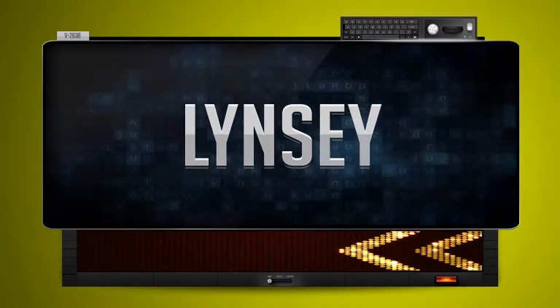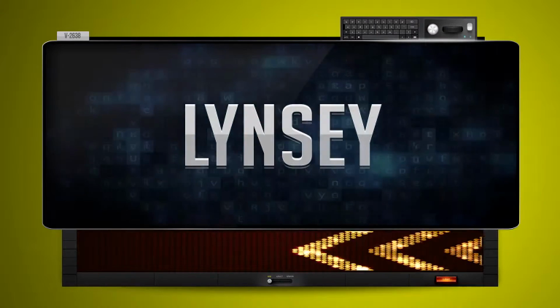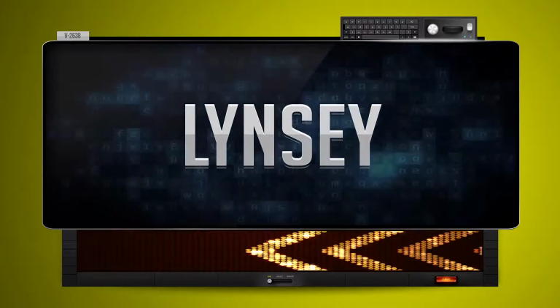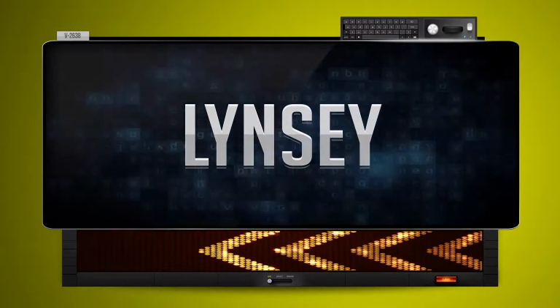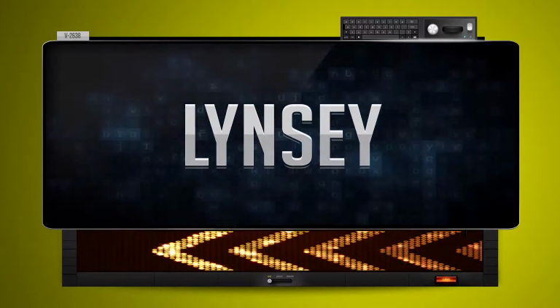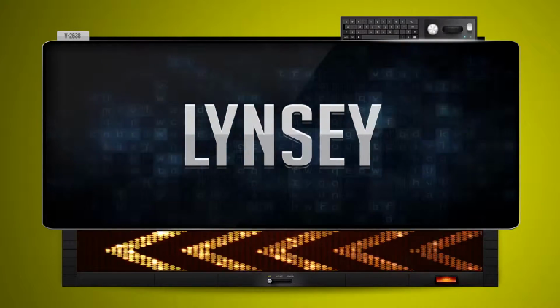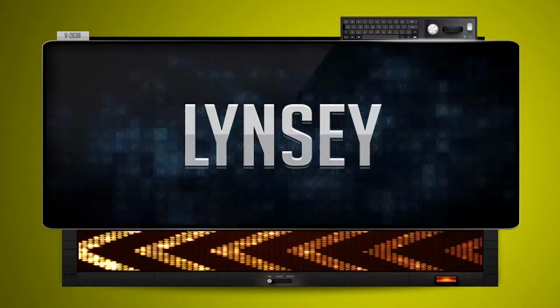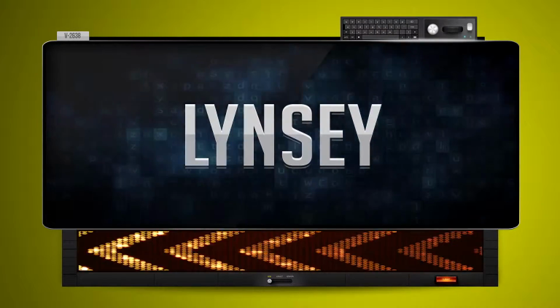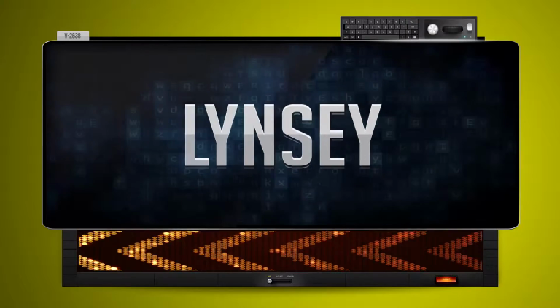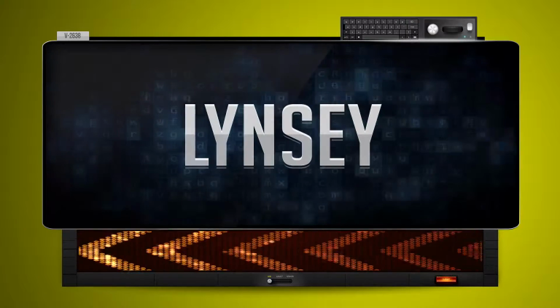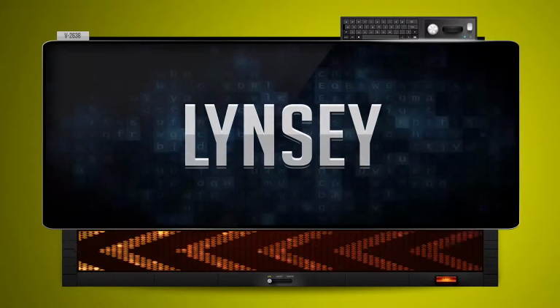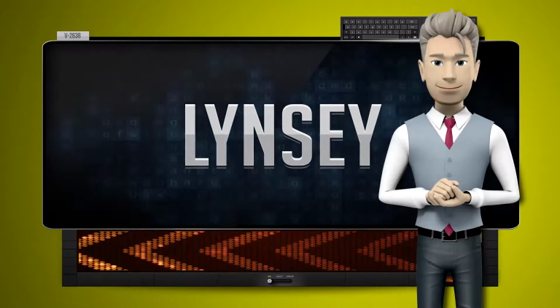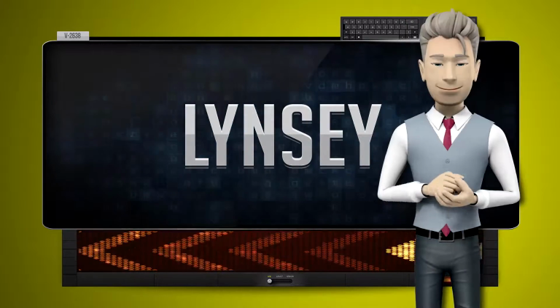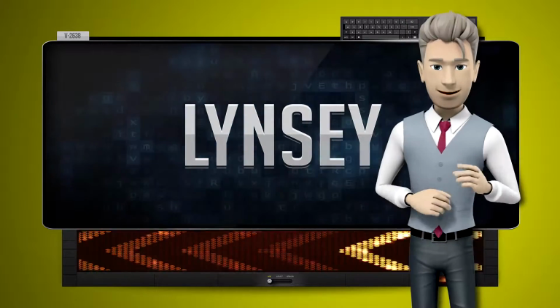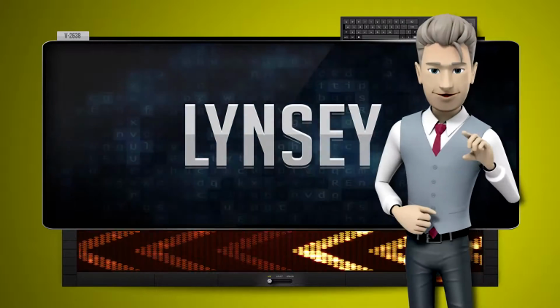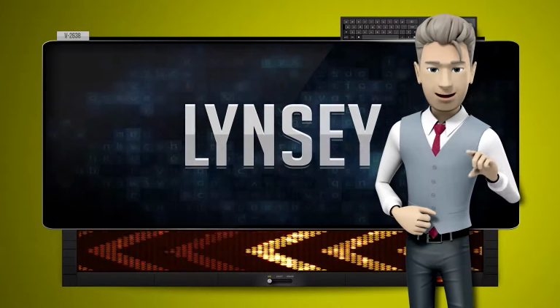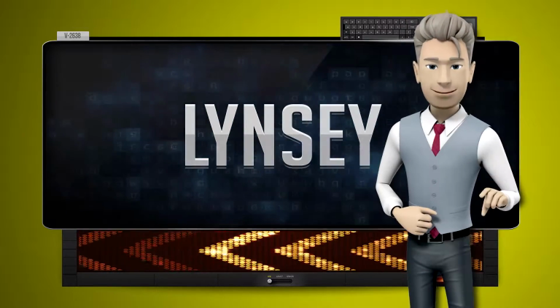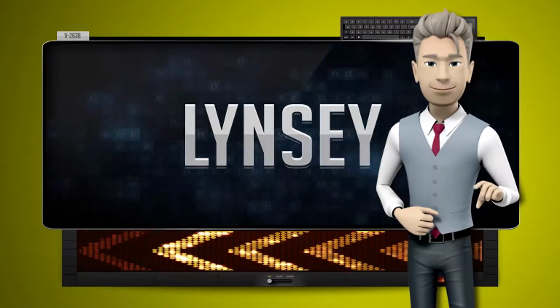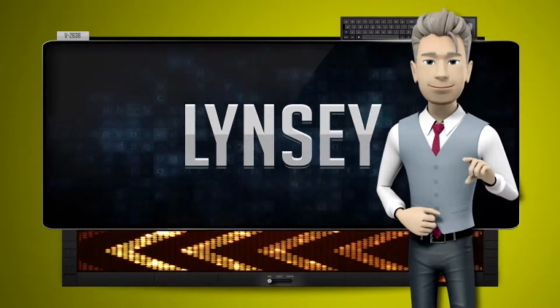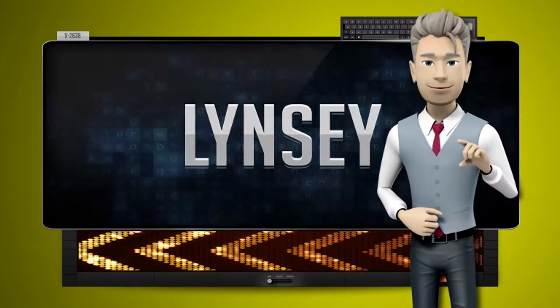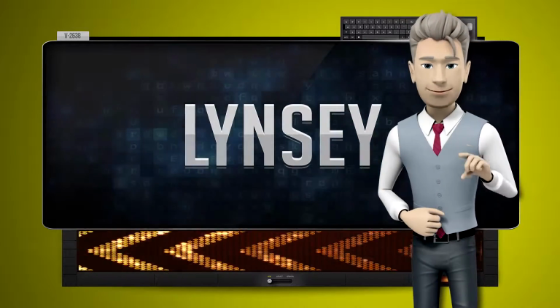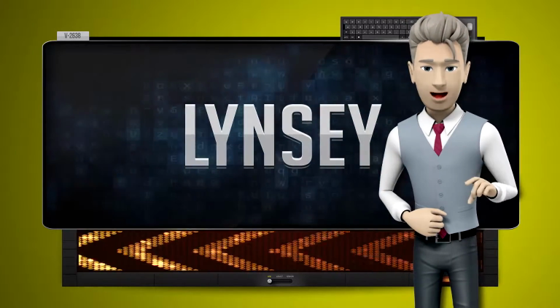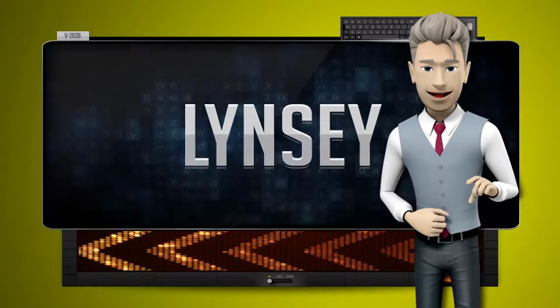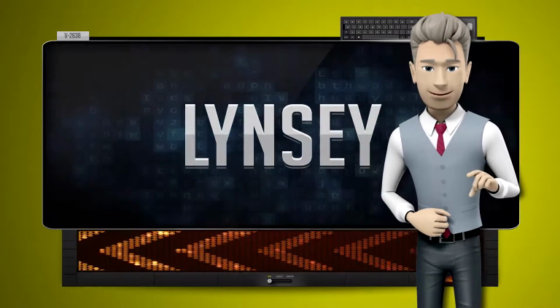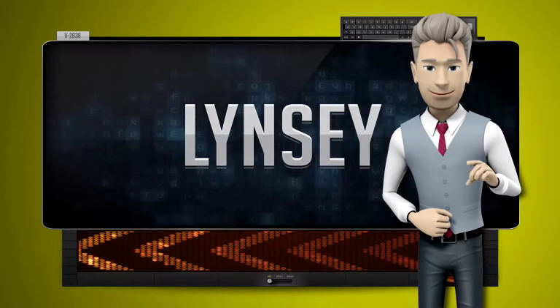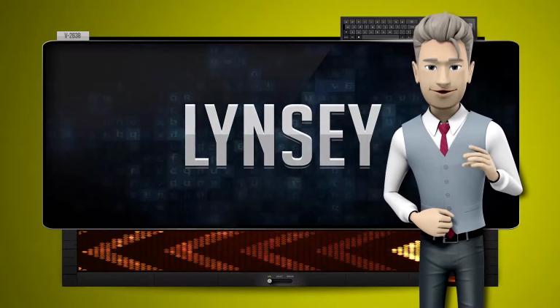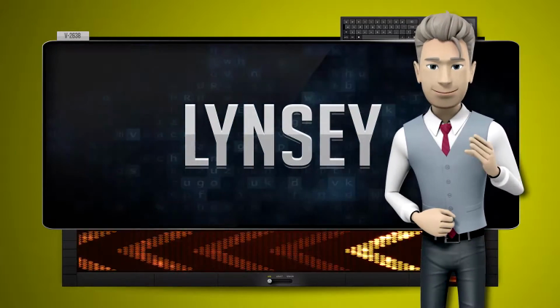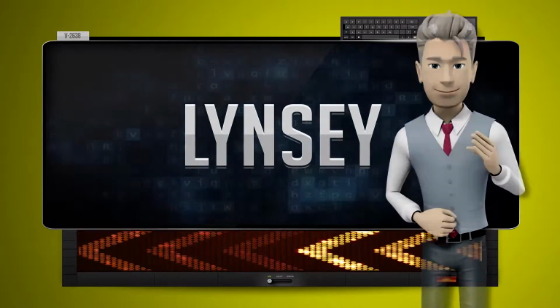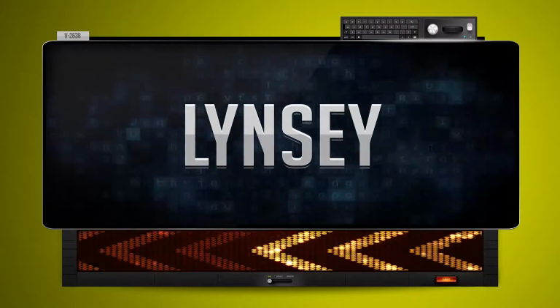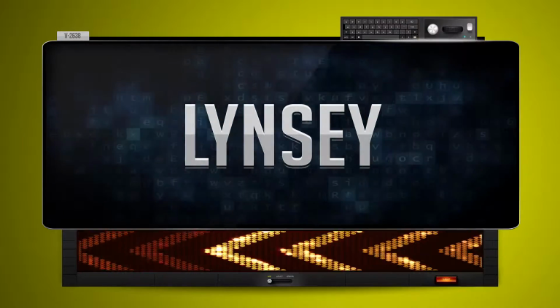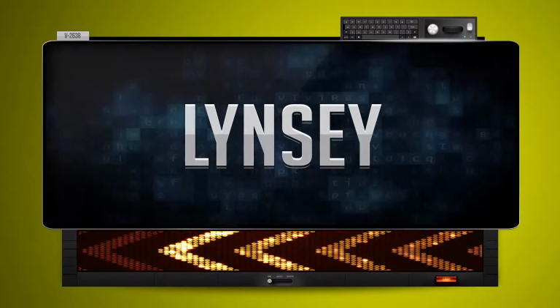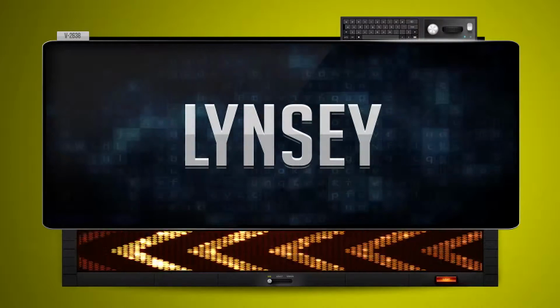He is nil. One more time. Let's pay close attention. He is nil.